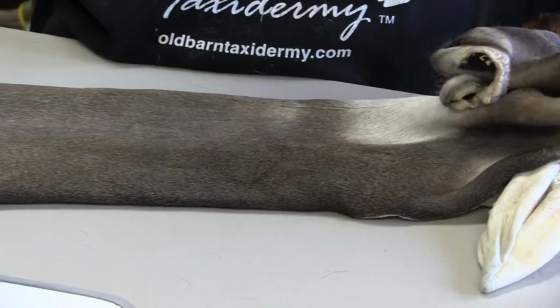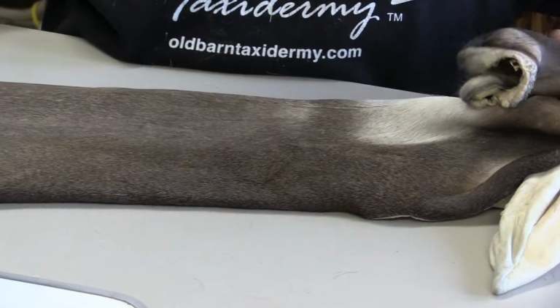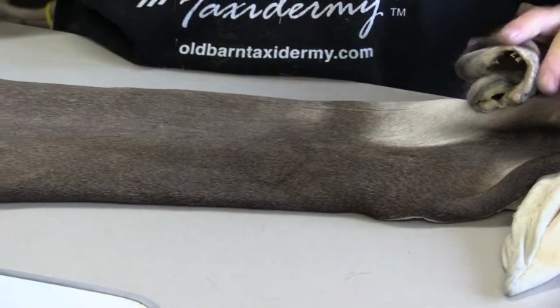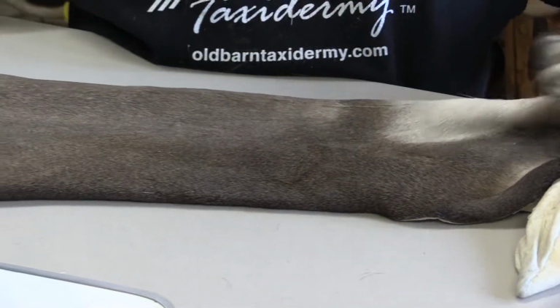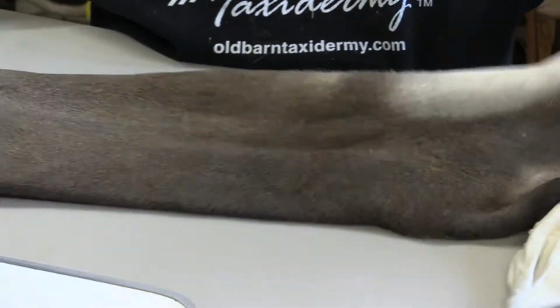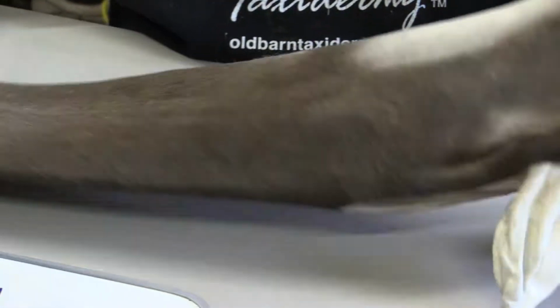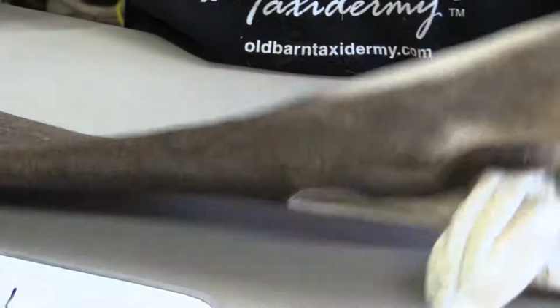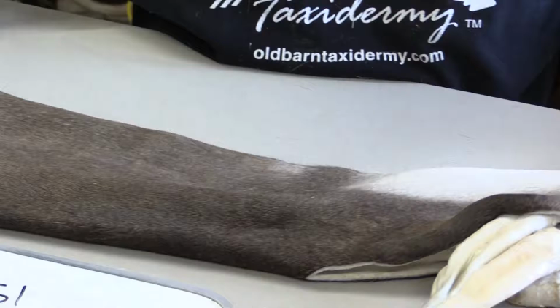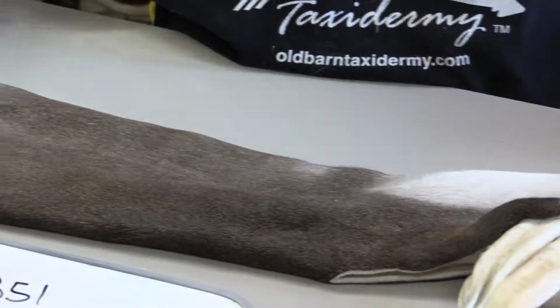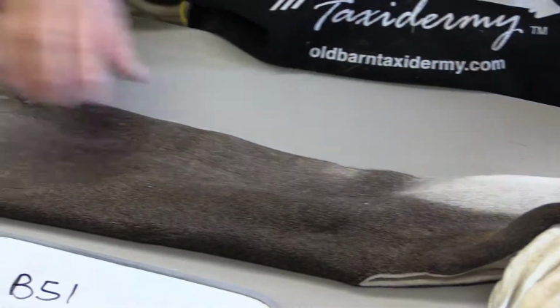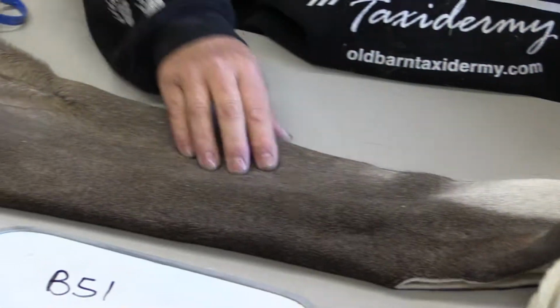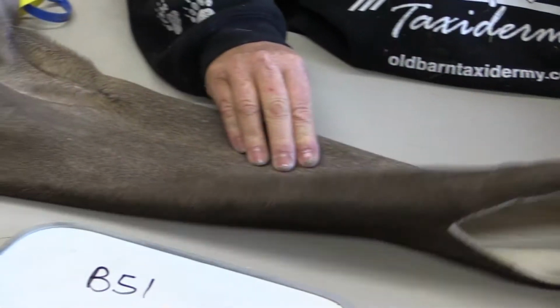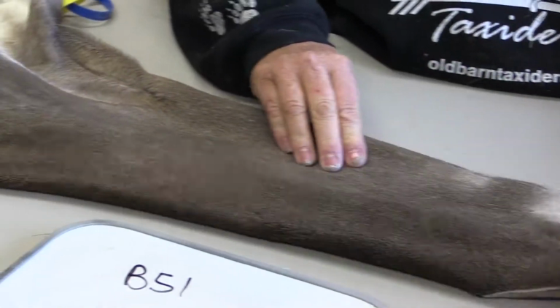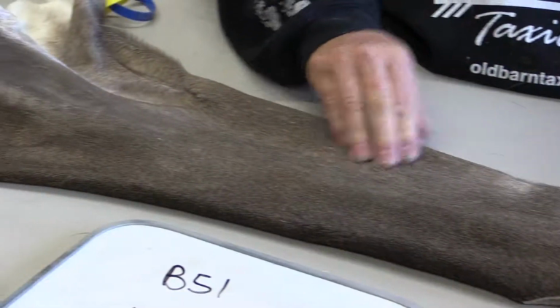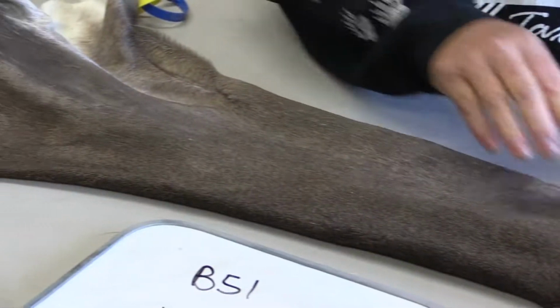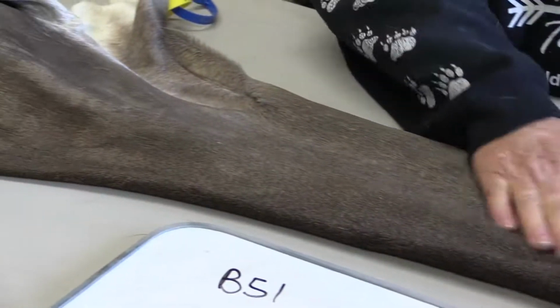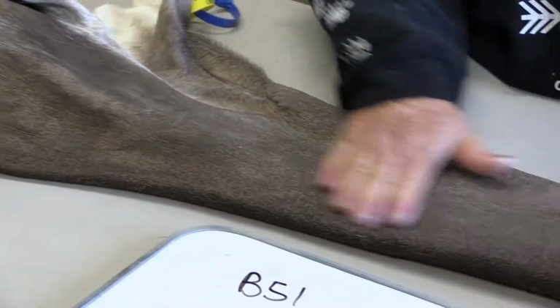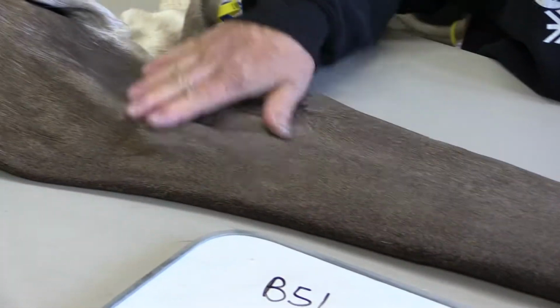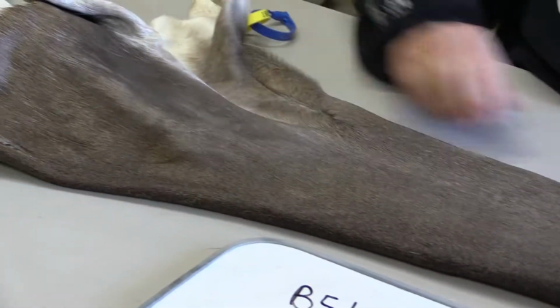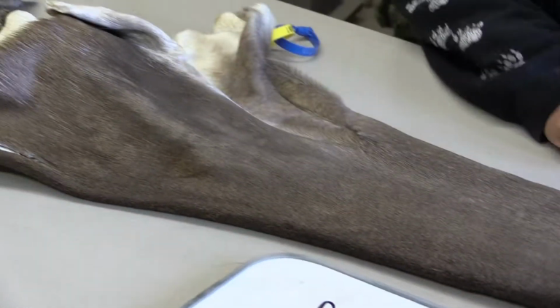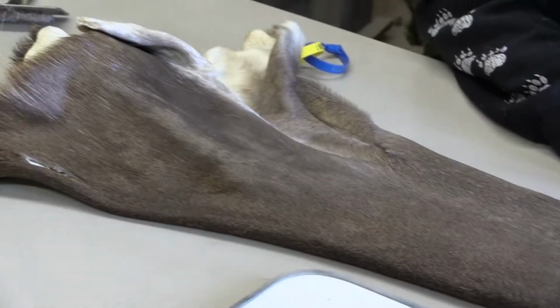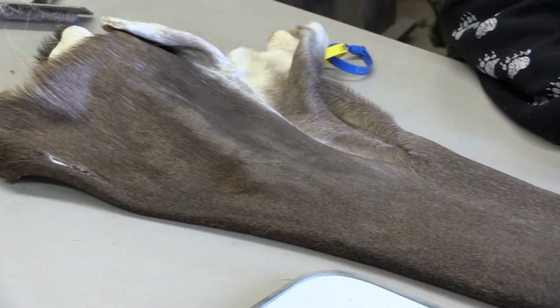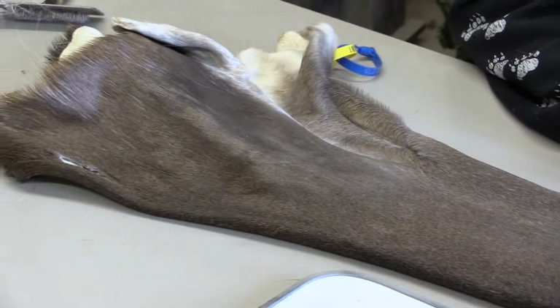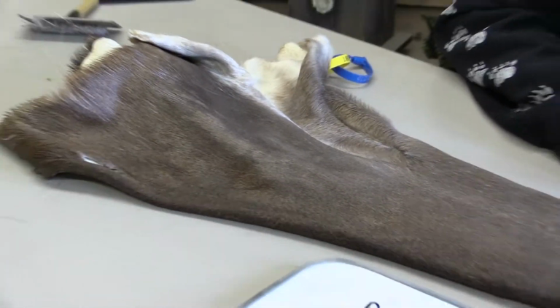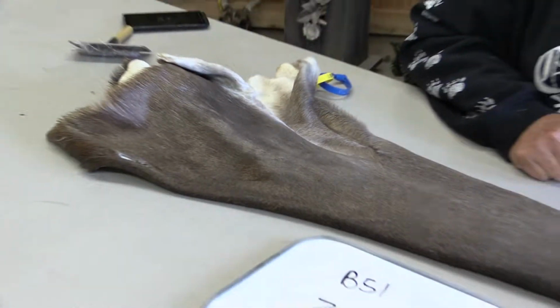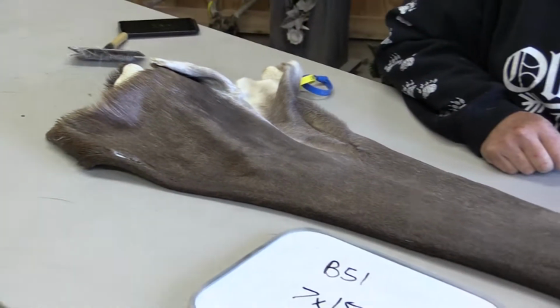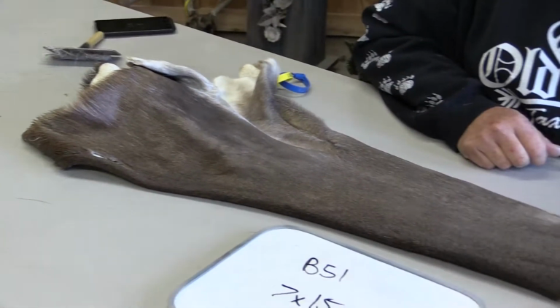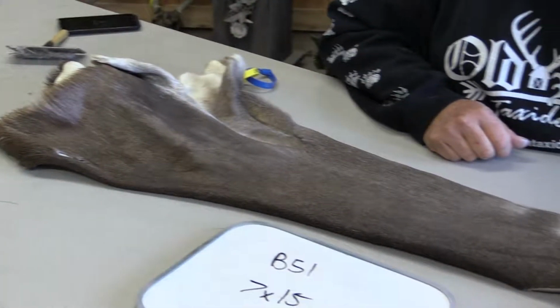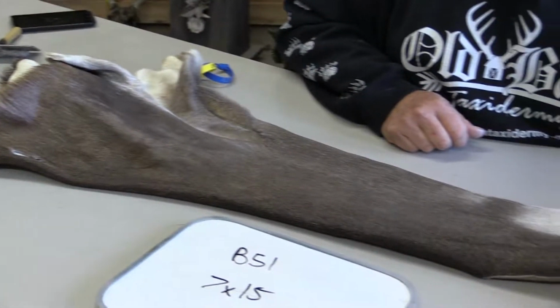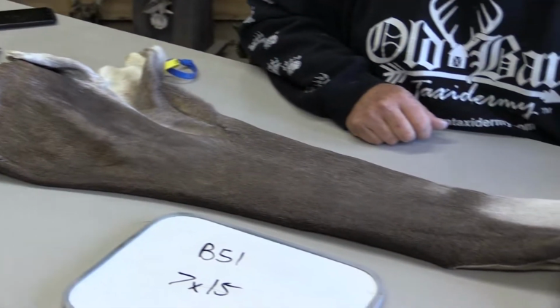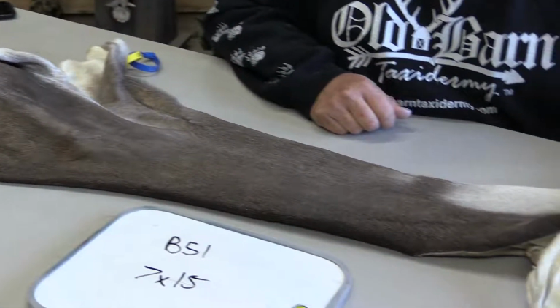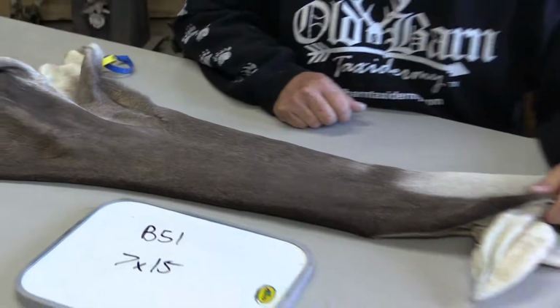If you've got any questions about this cape or any of our other capes, you're welcome to give us a call. Thank you for looking.